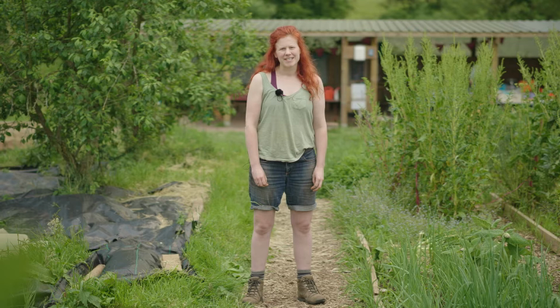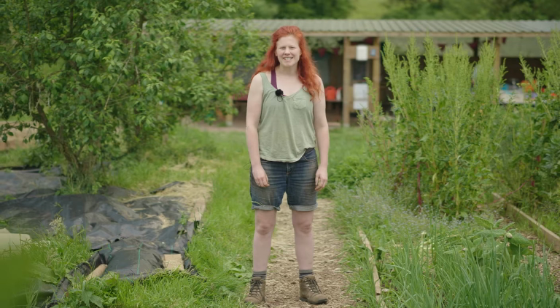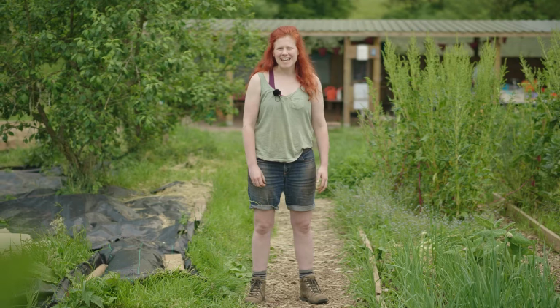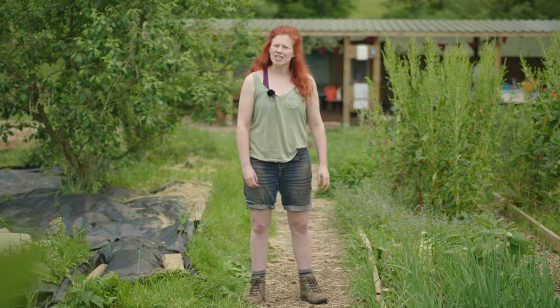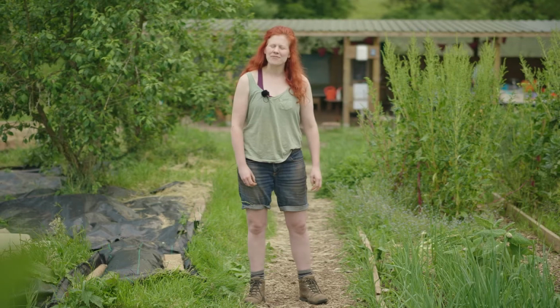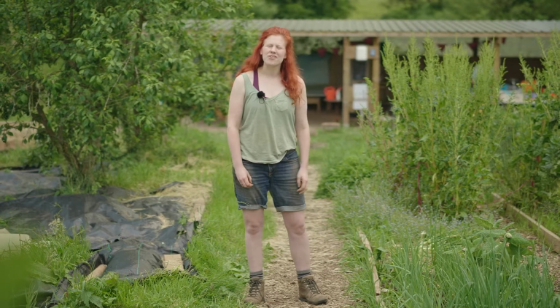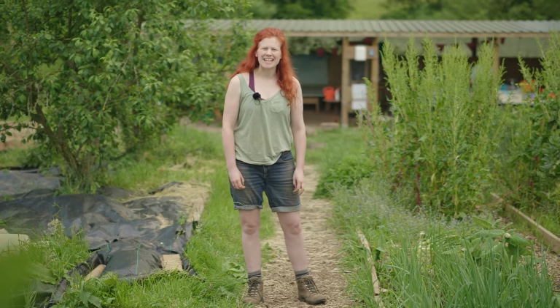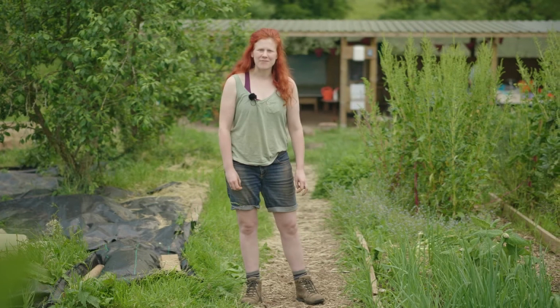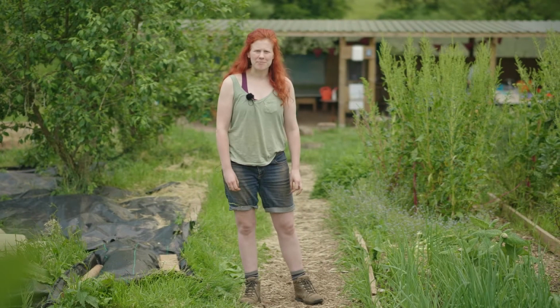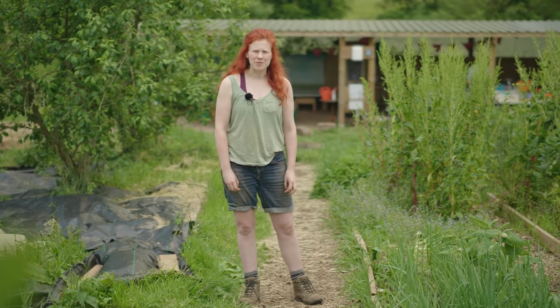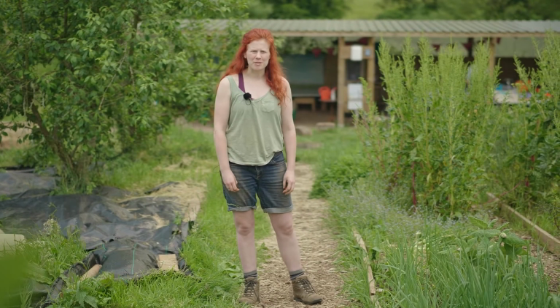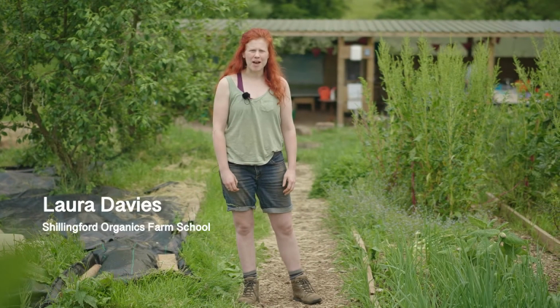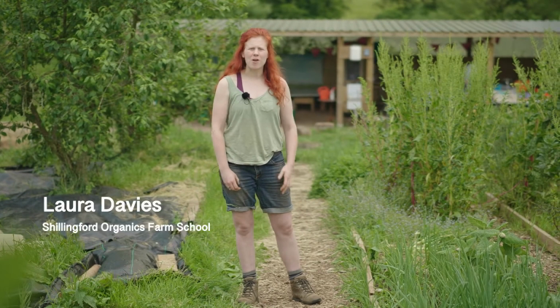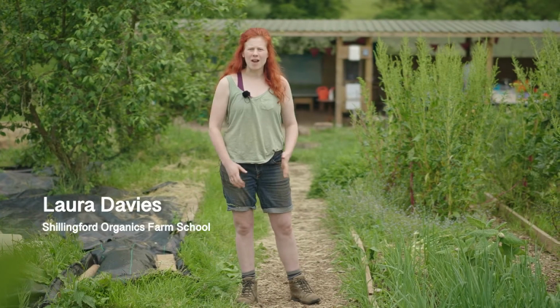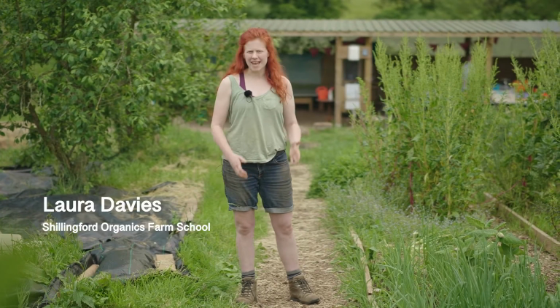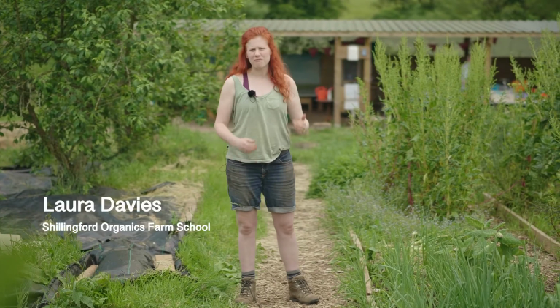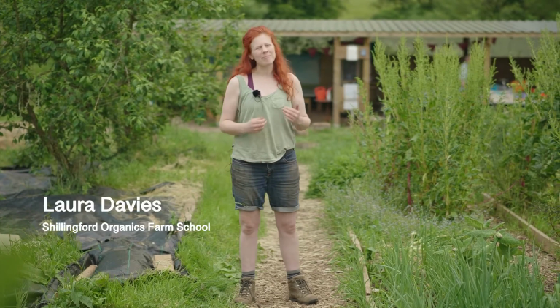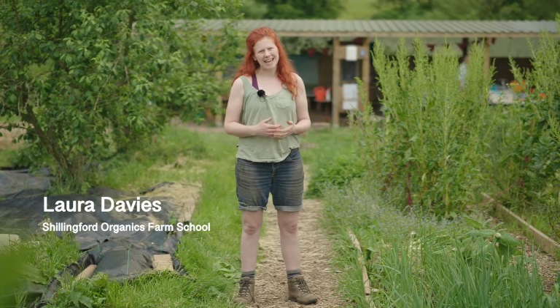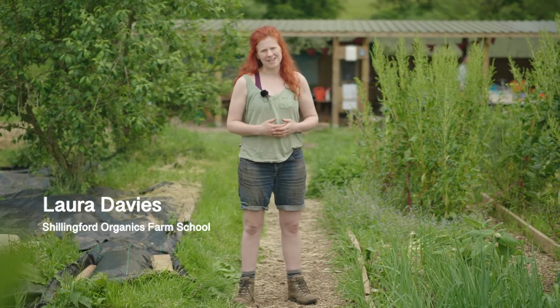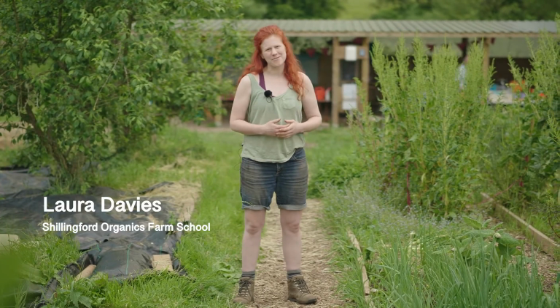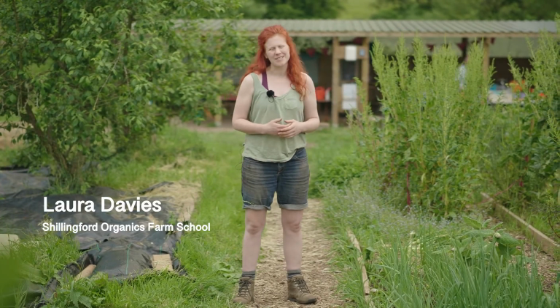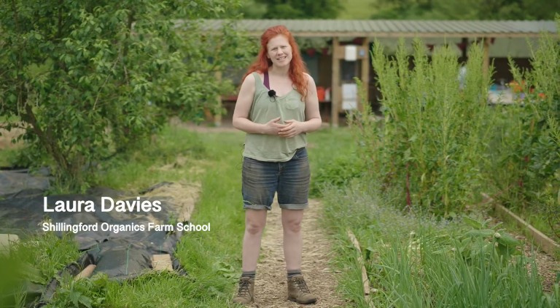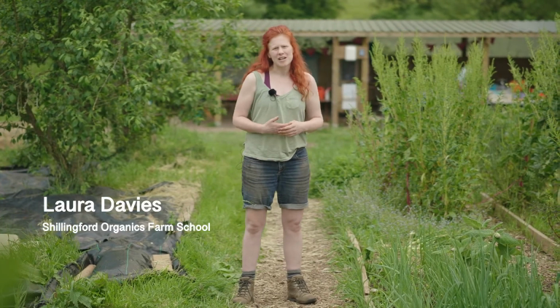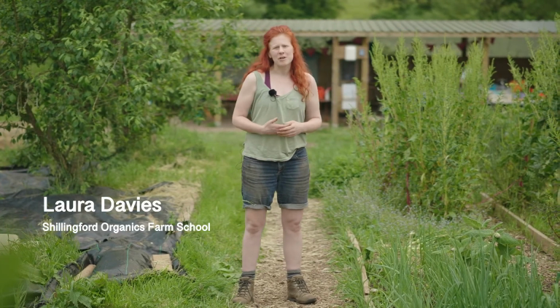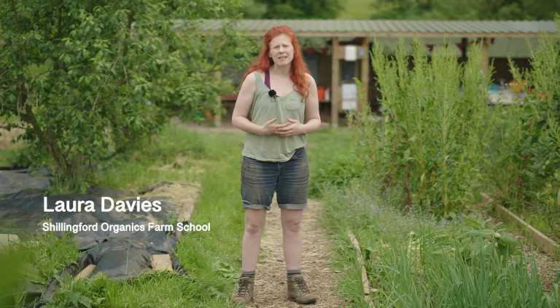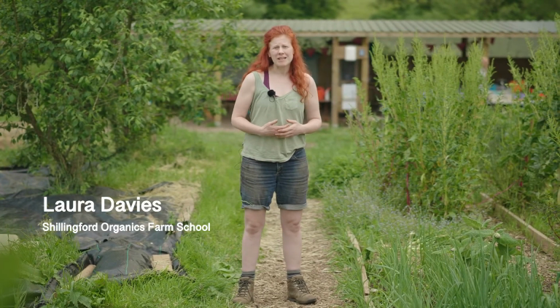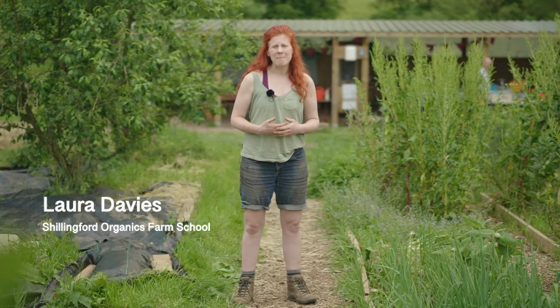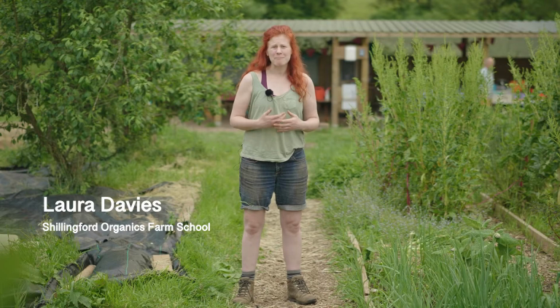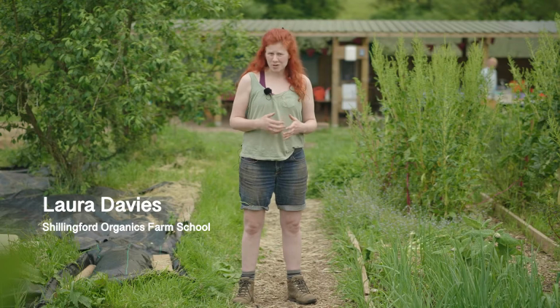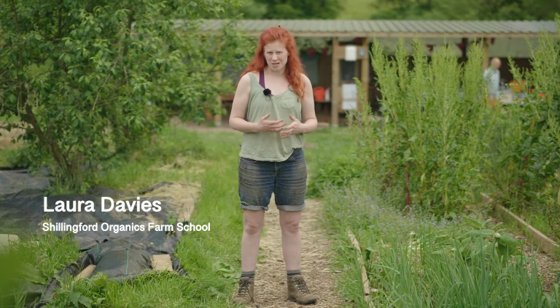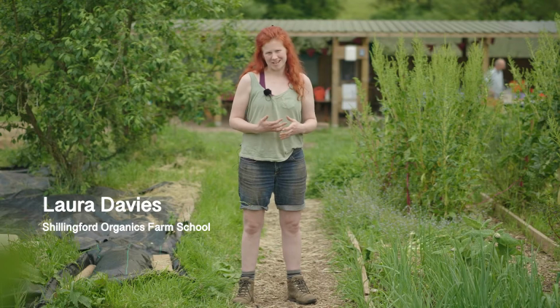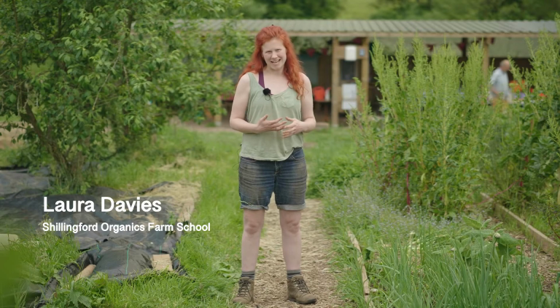Today at Schillingford Organics Farm School, as part of our One Health One Planet course, we're going to be learning about moon gardening.